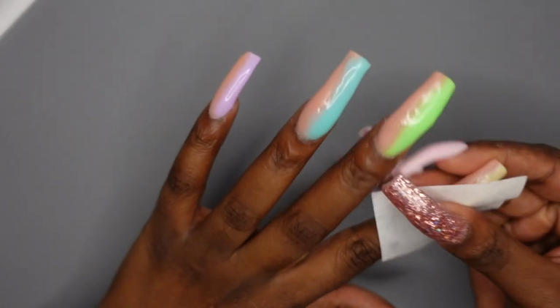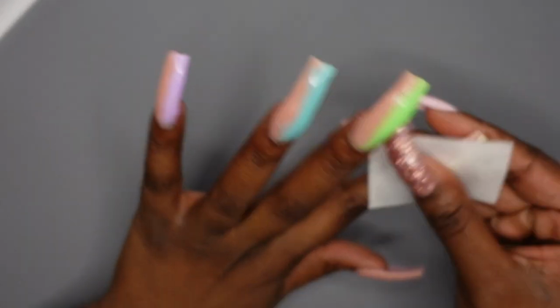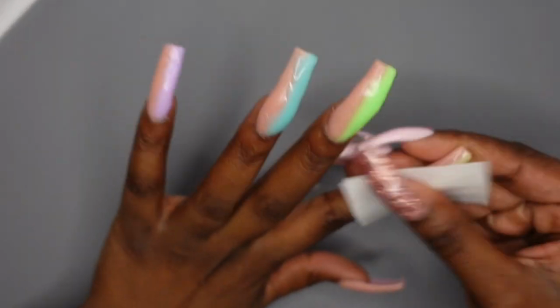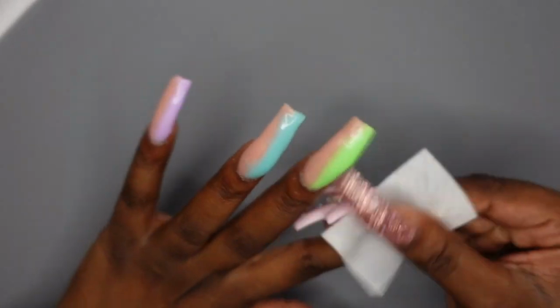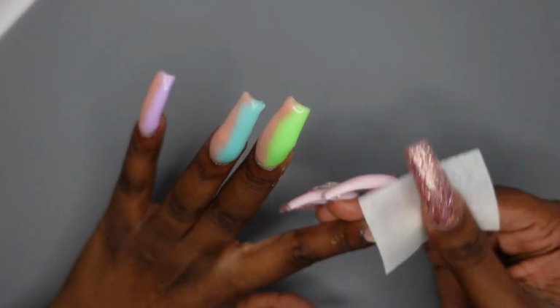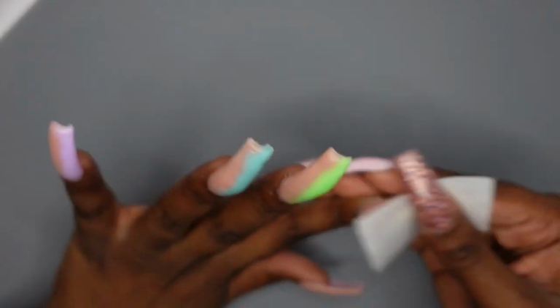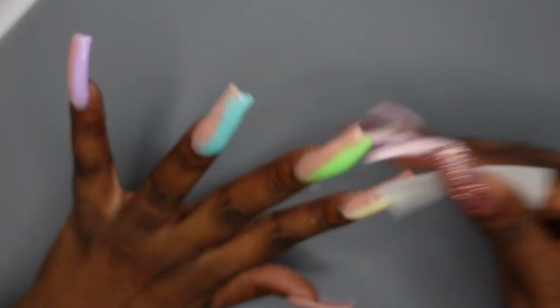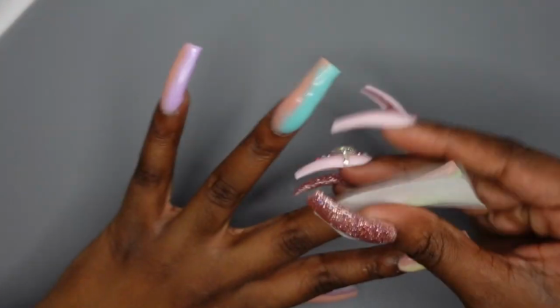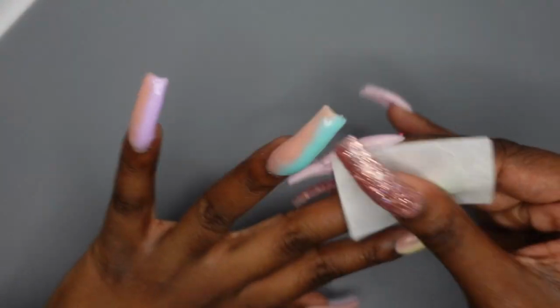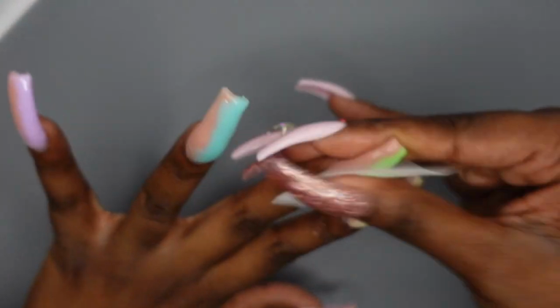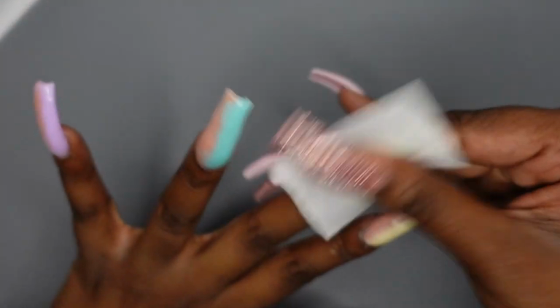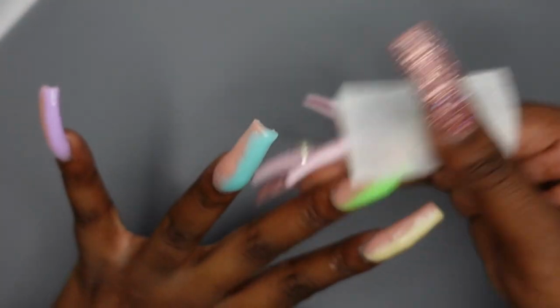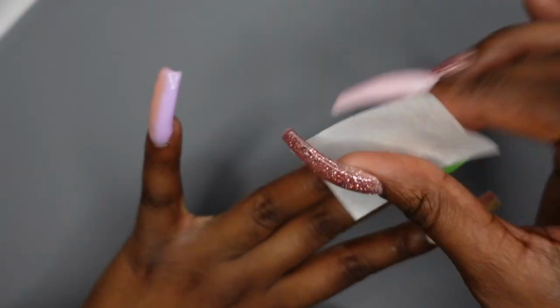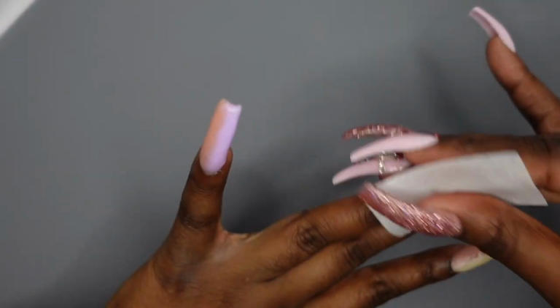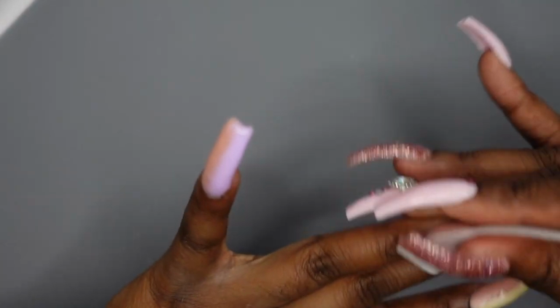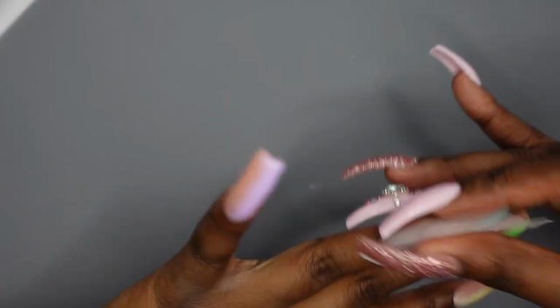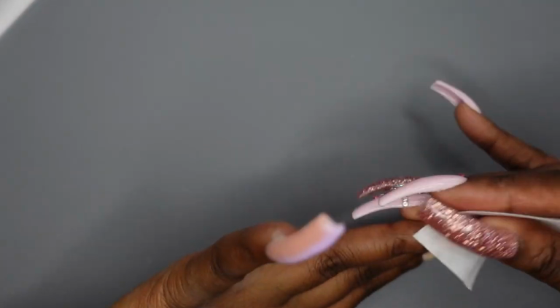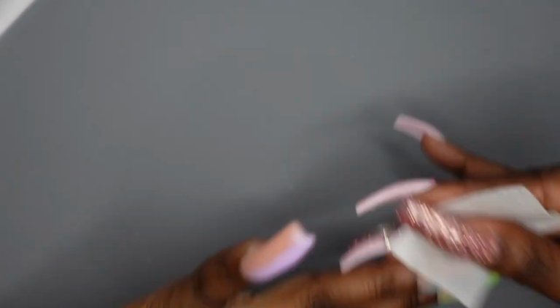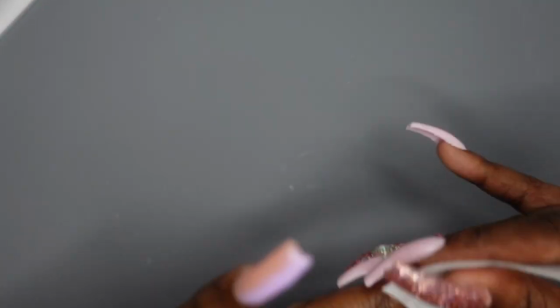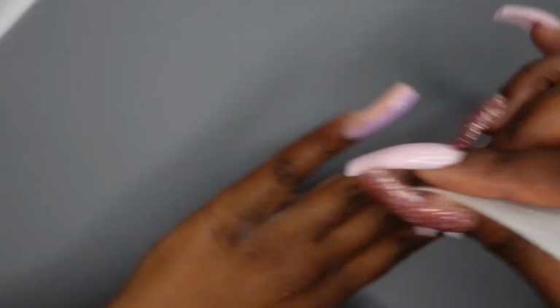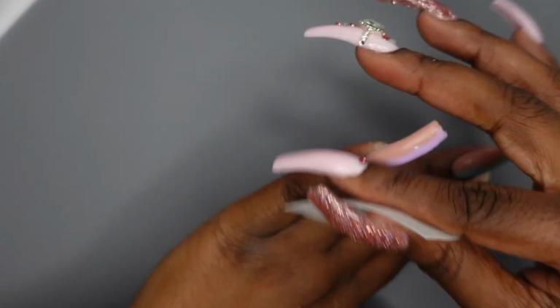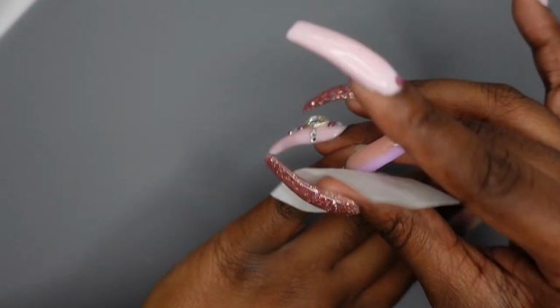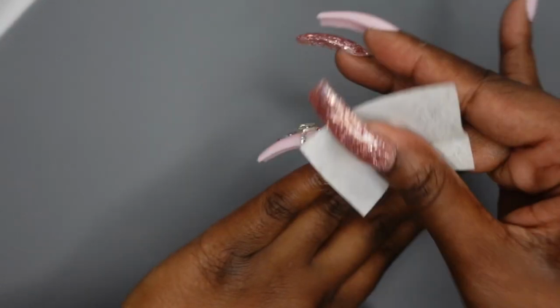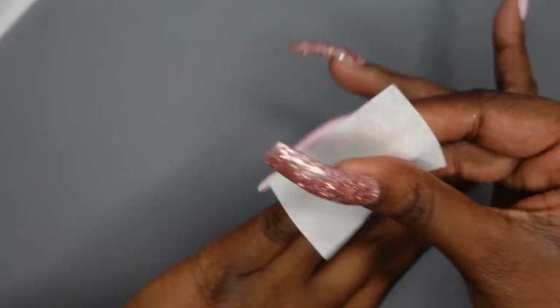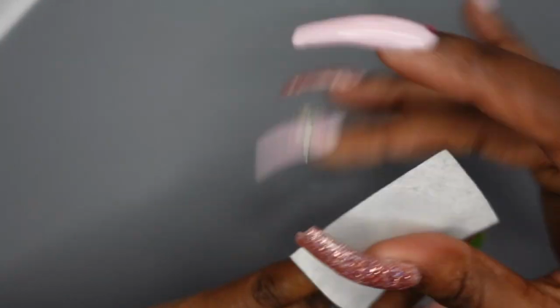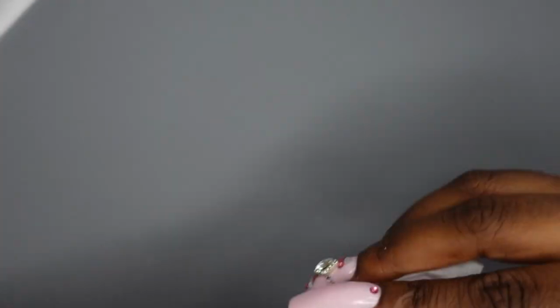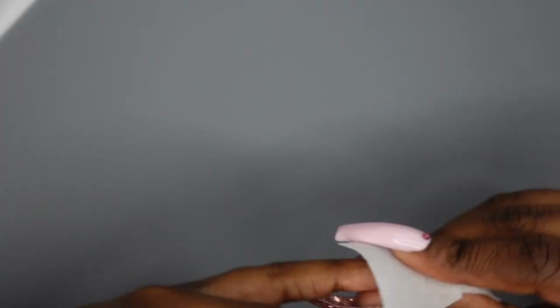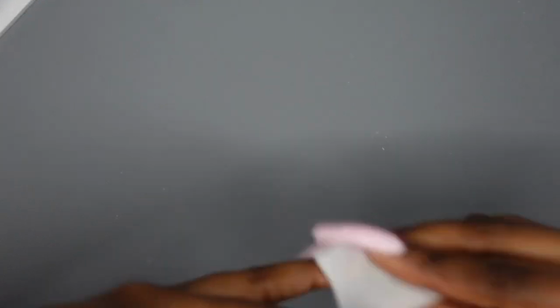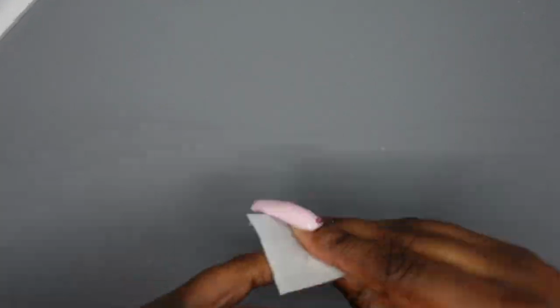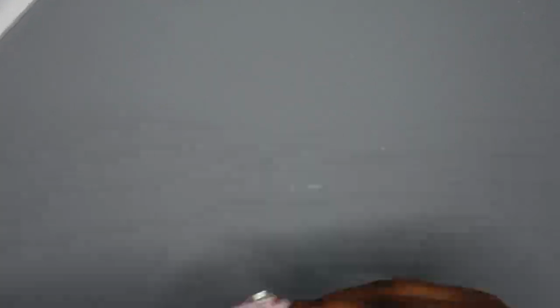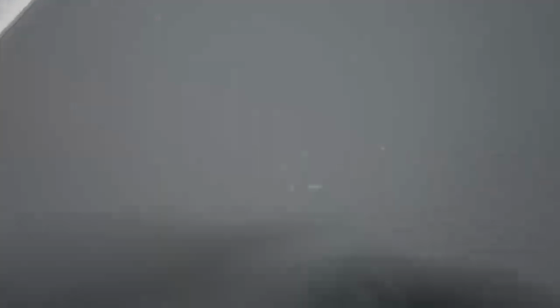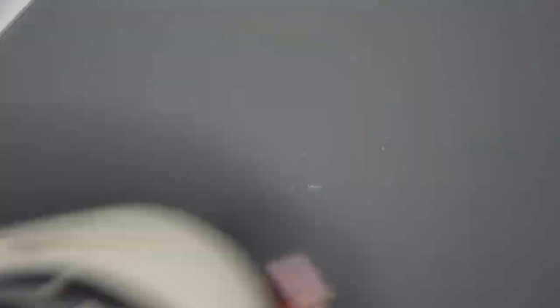I just finished the application process and now I'm getting ready to file and finish up these nails.